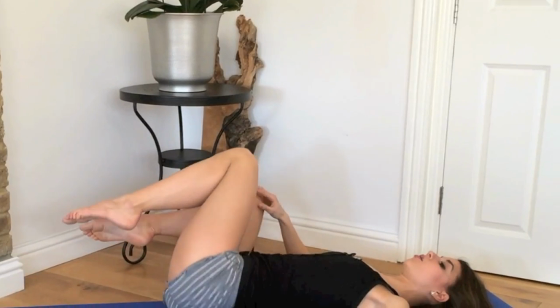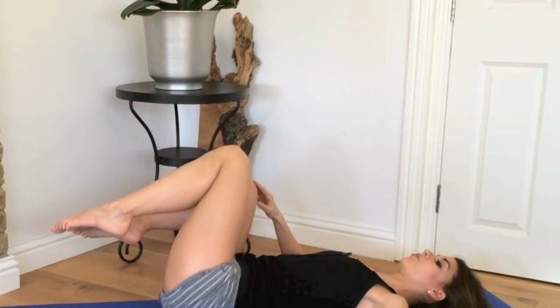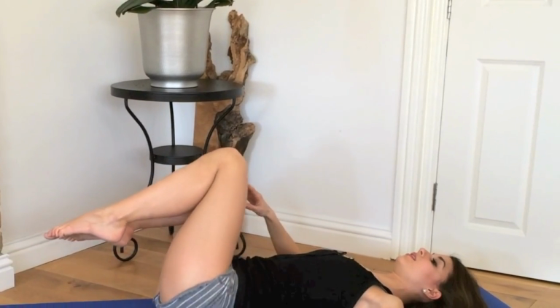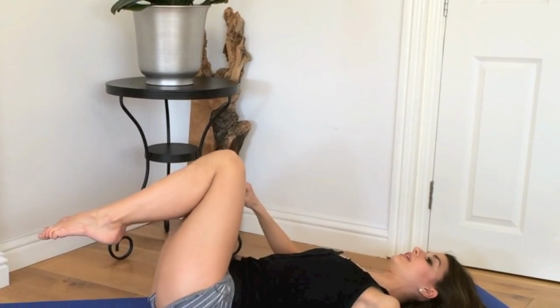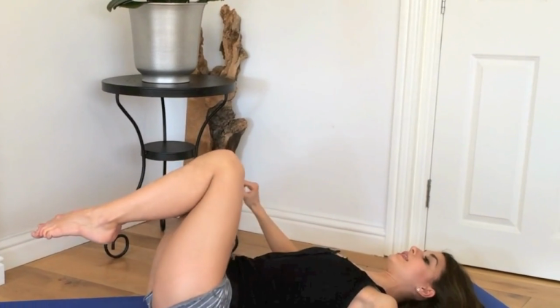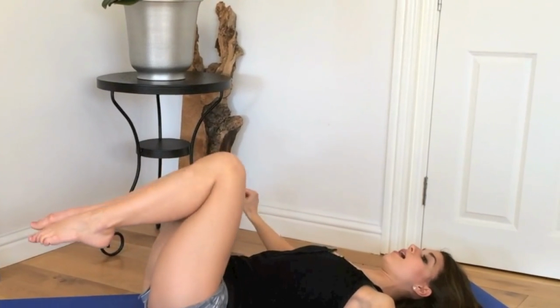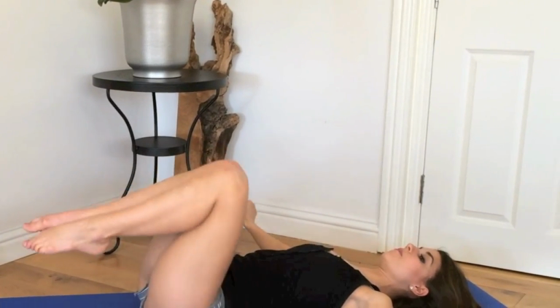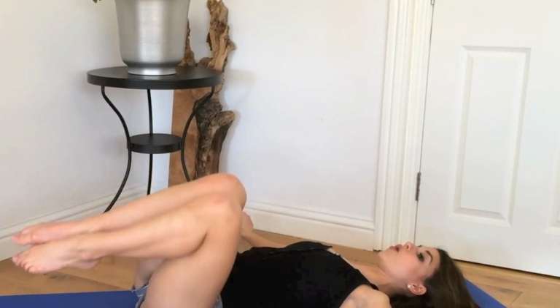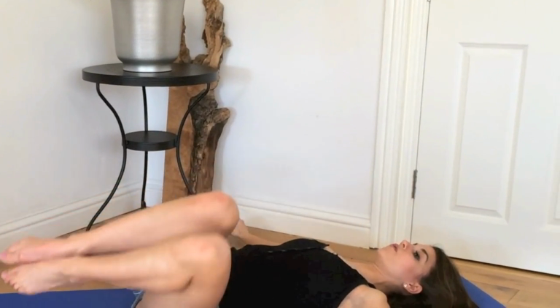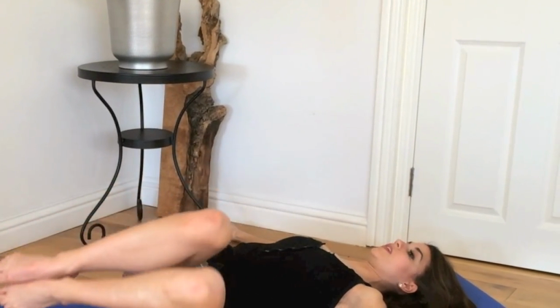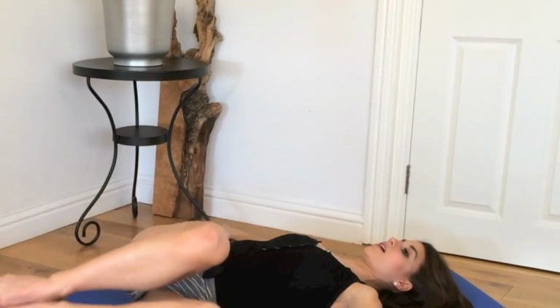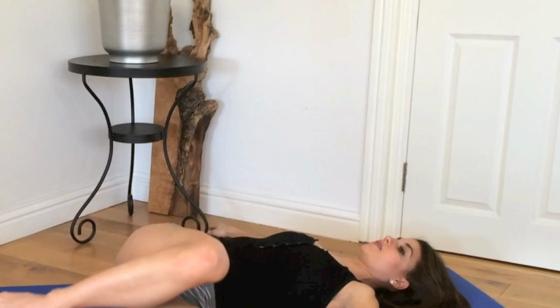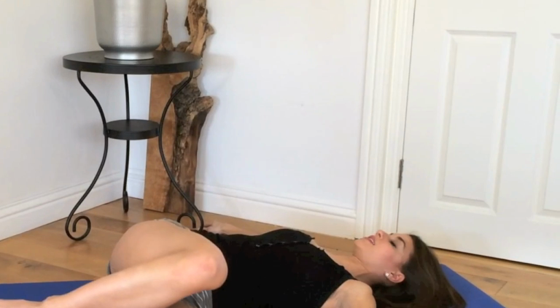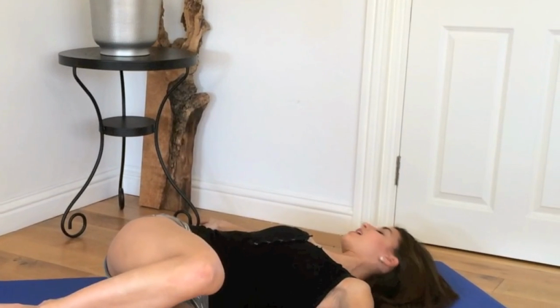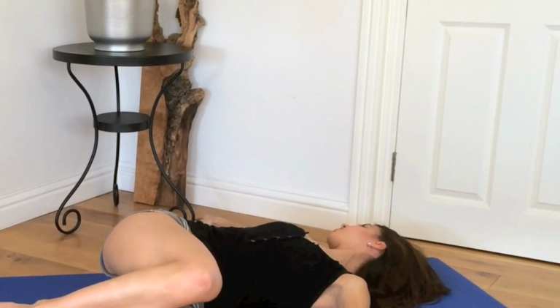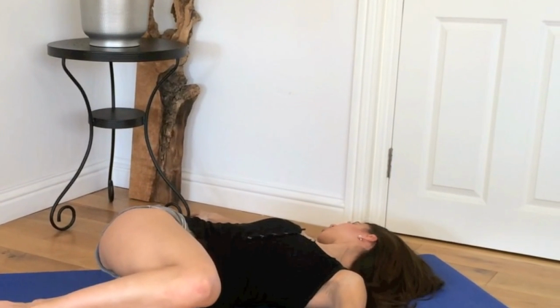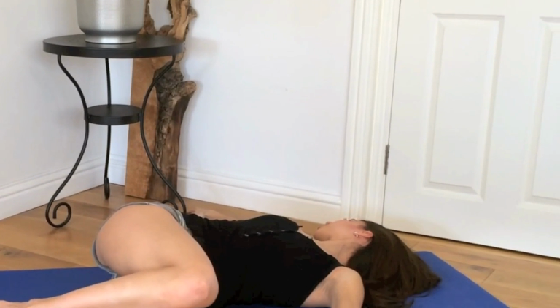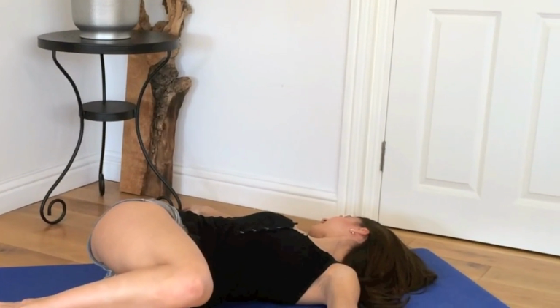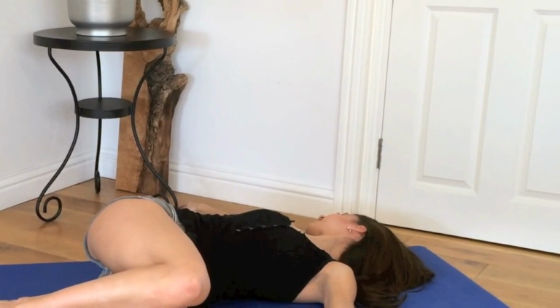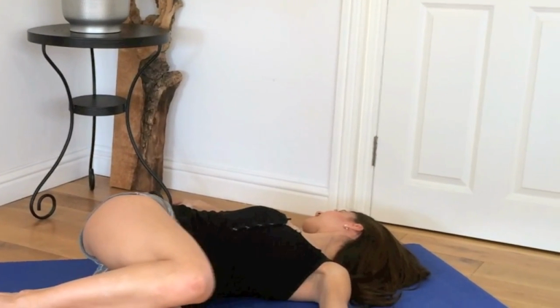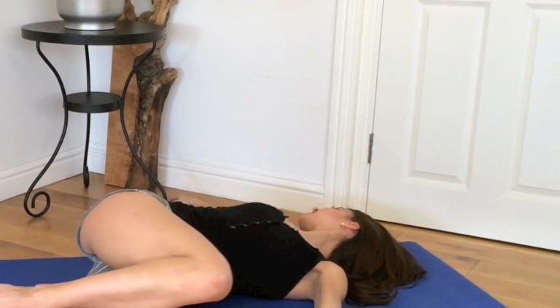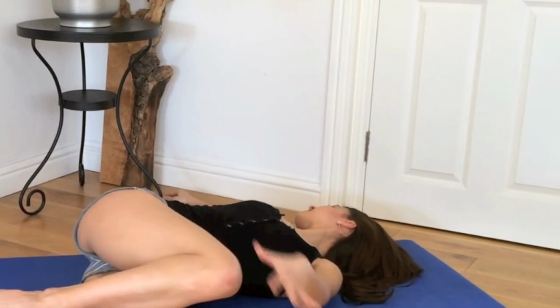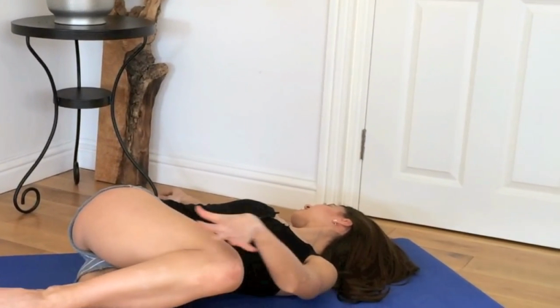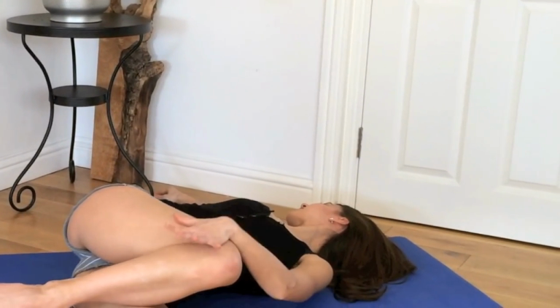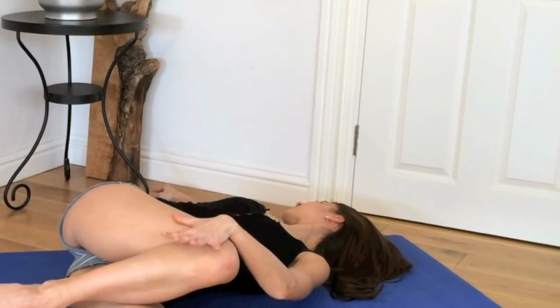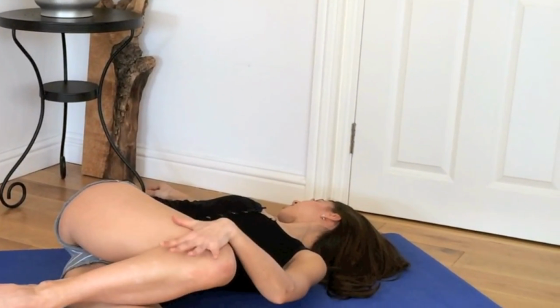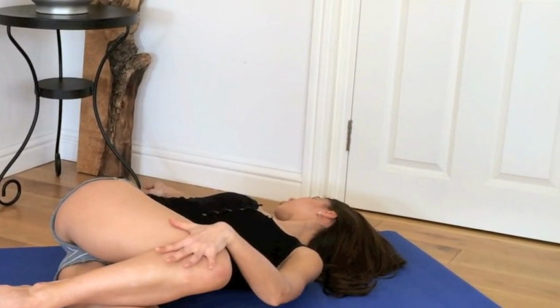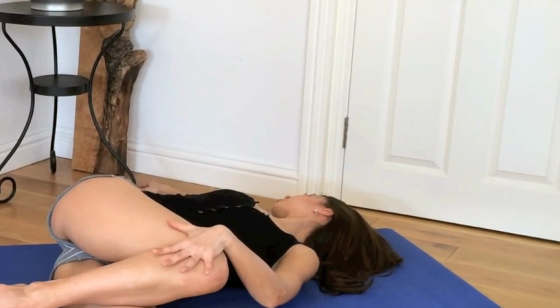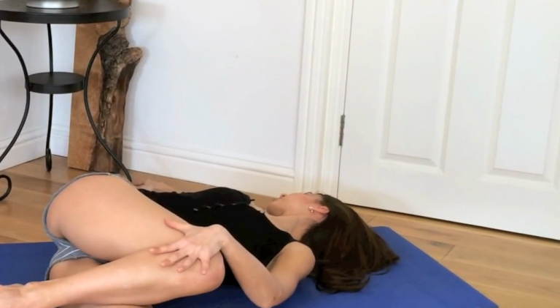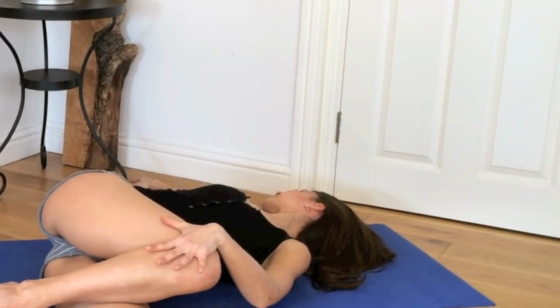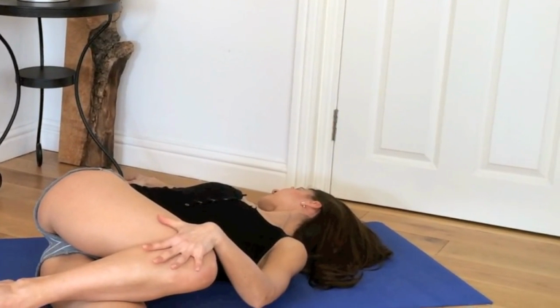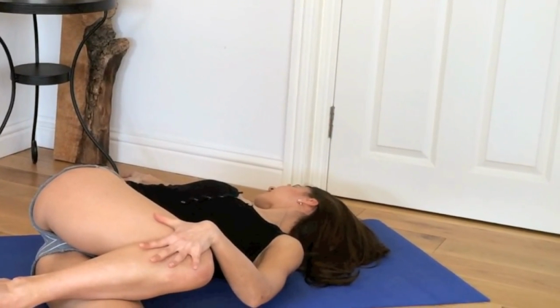Bring the knees up and over to the other side. Look away. Take the top knee up and gently press it down.